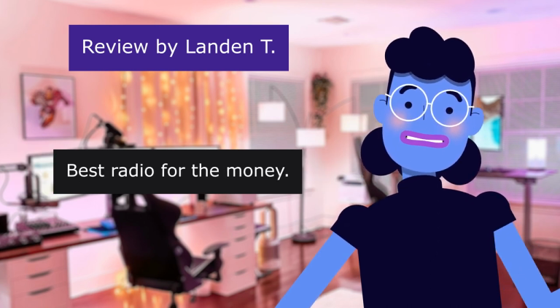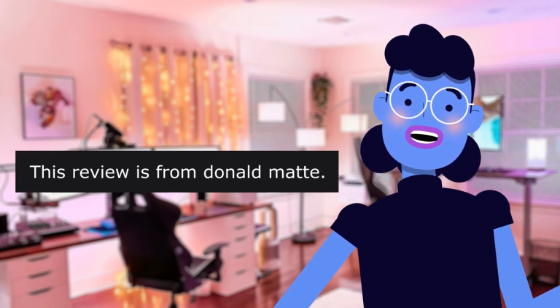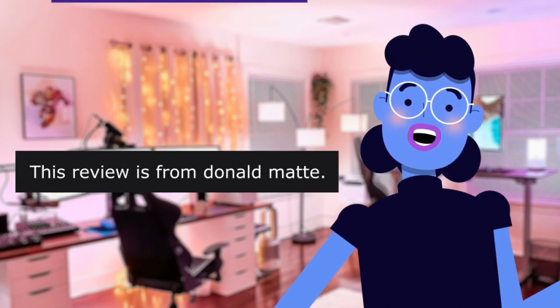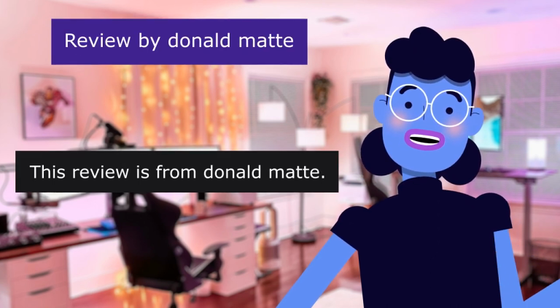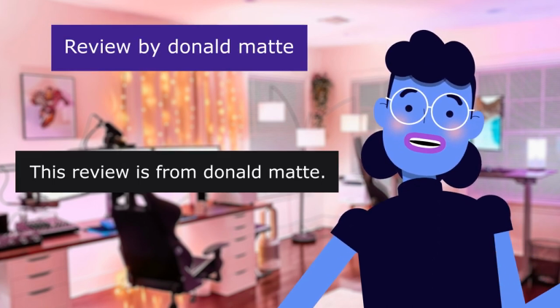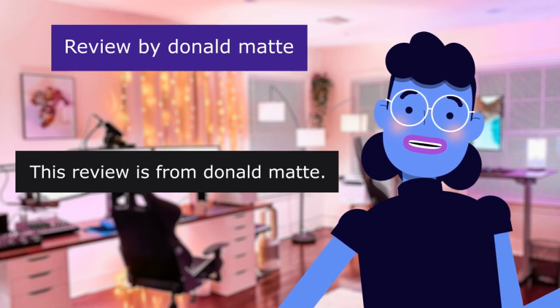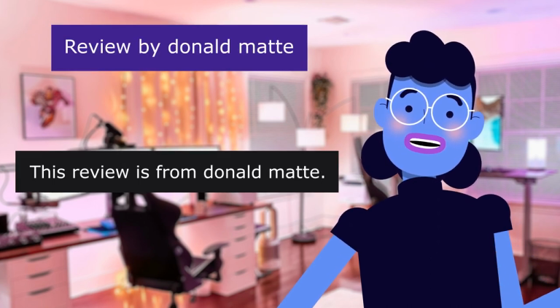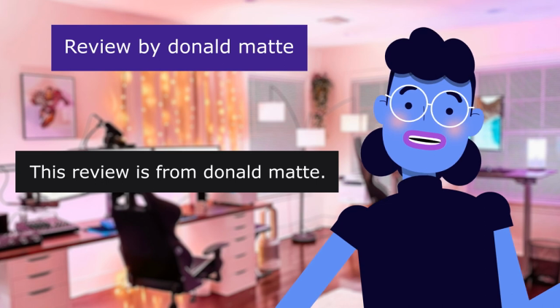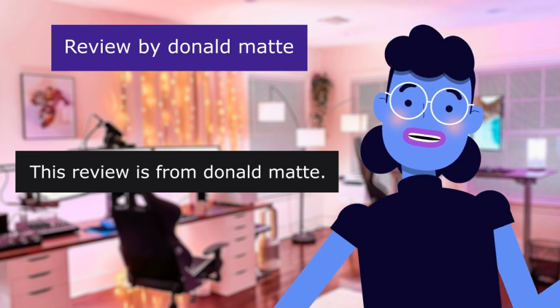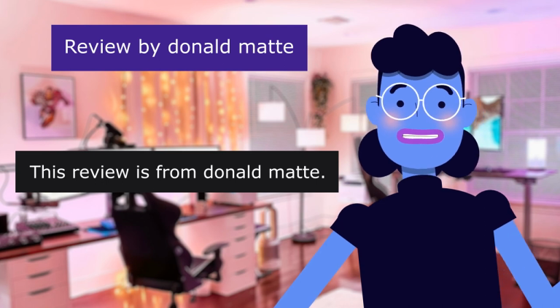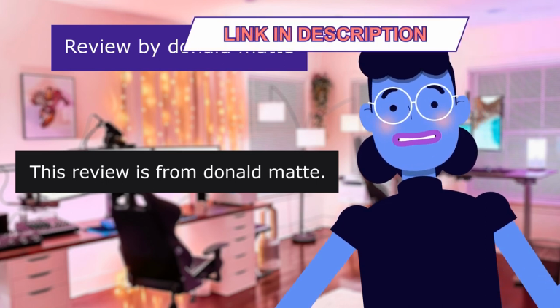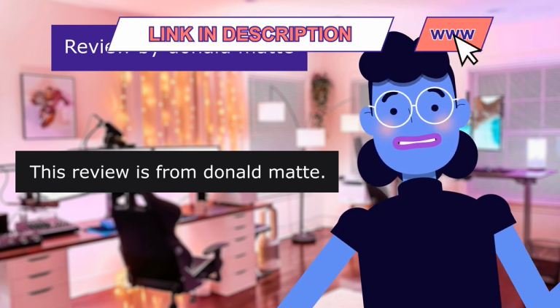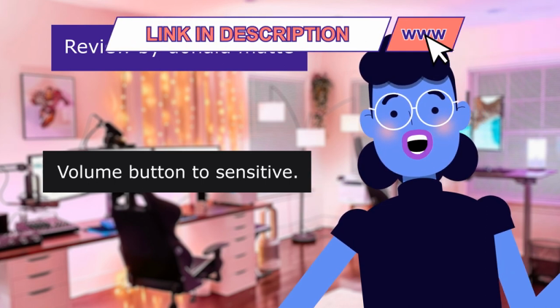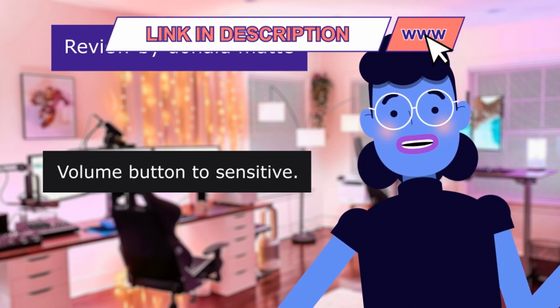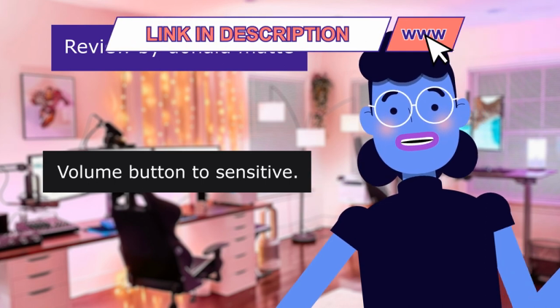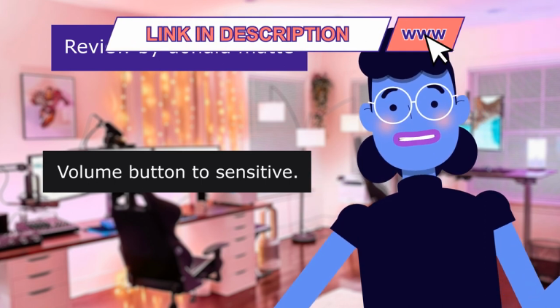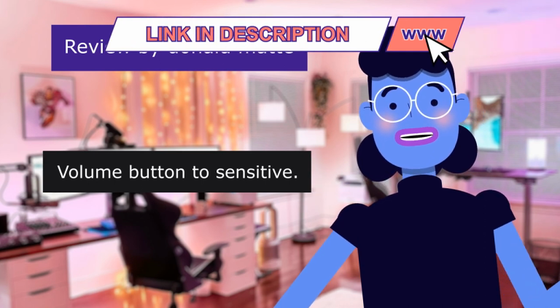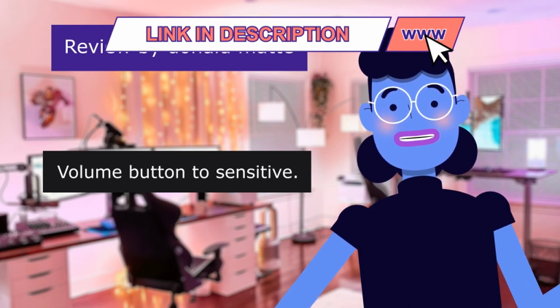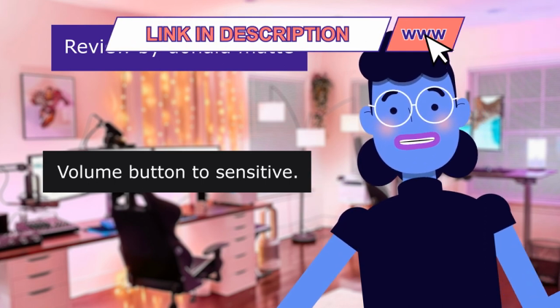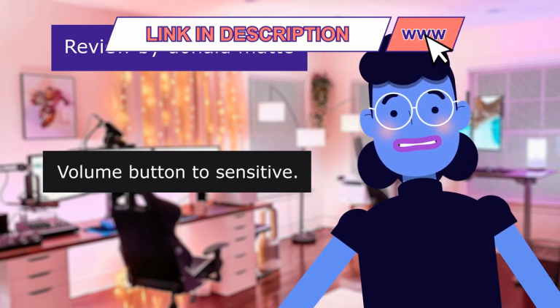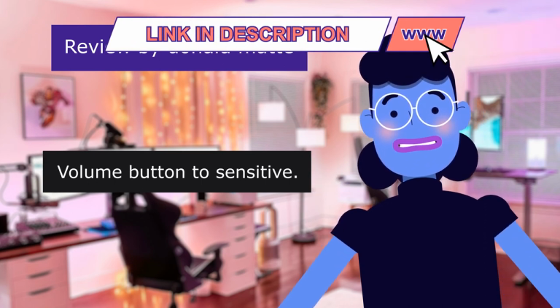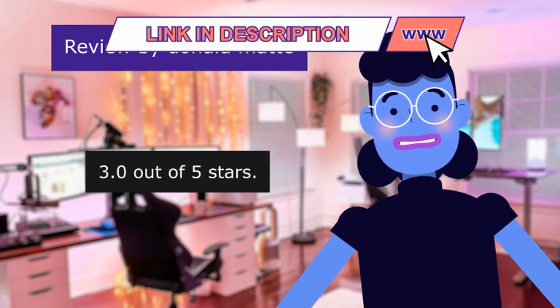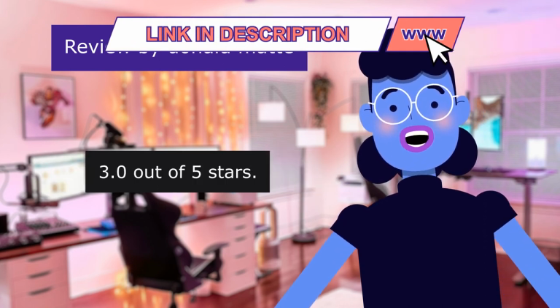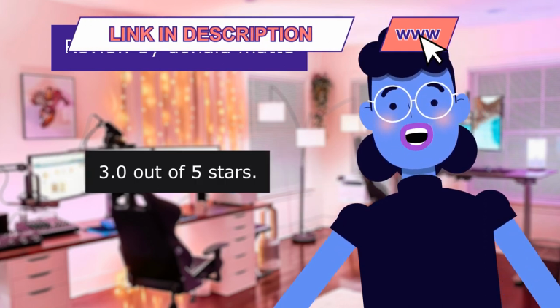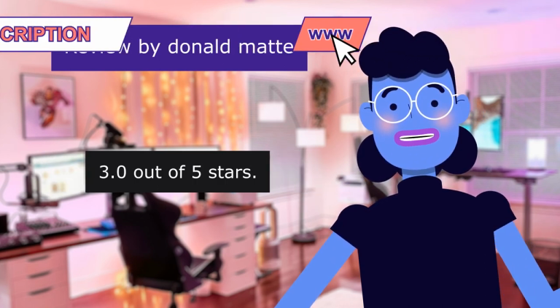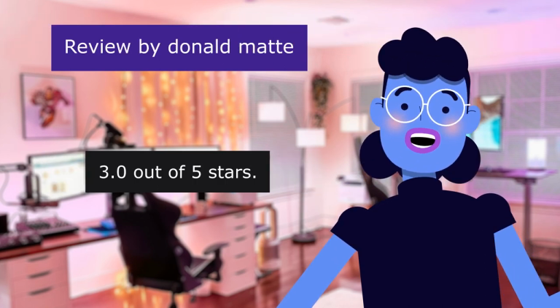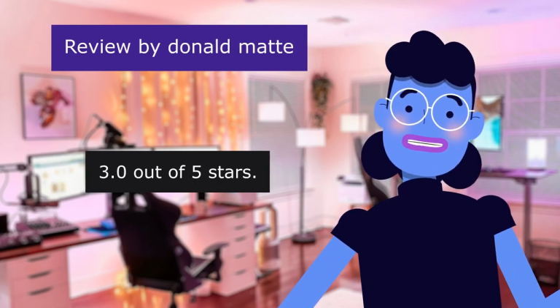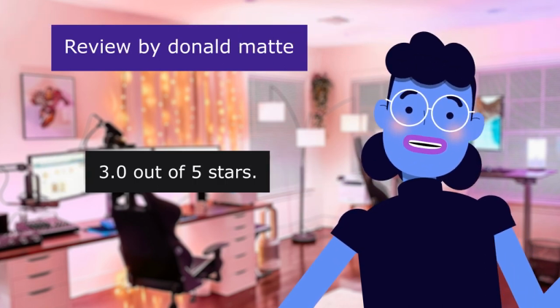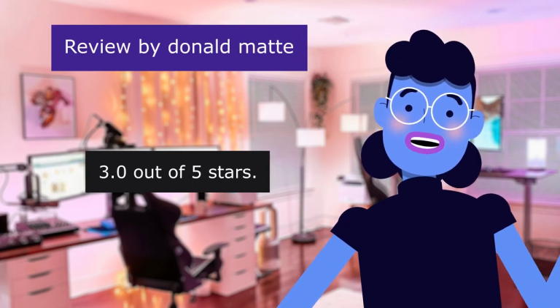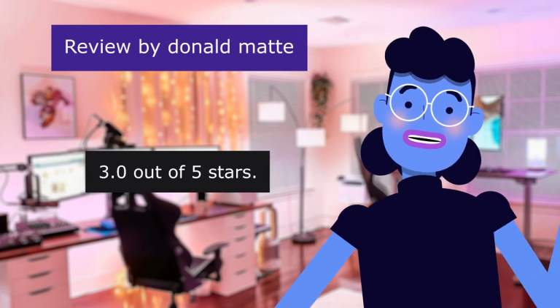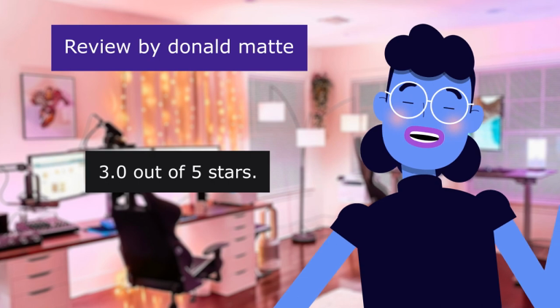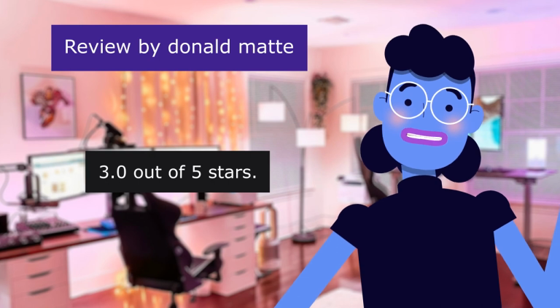This review is from Donald Matt. Volume button too sensitive. 3.0 out of 5 stars.